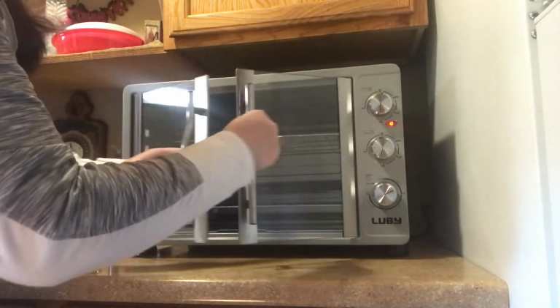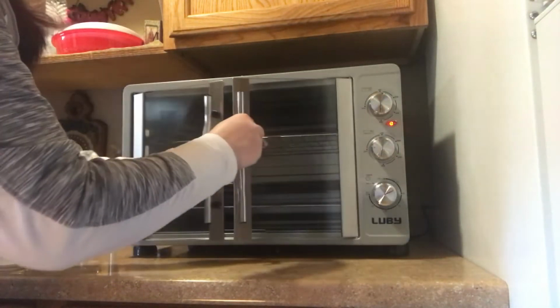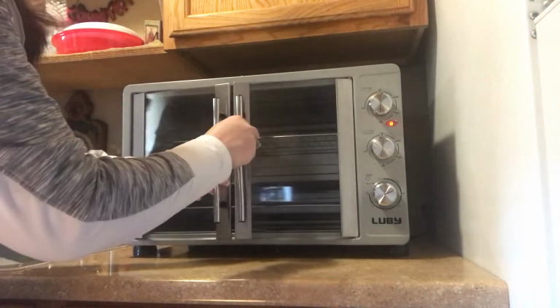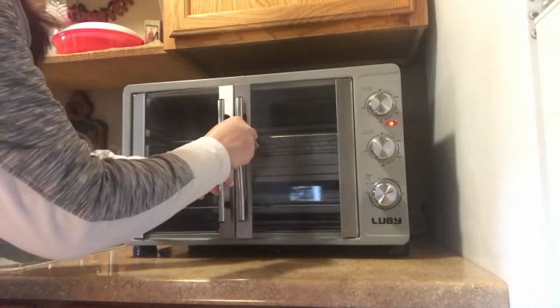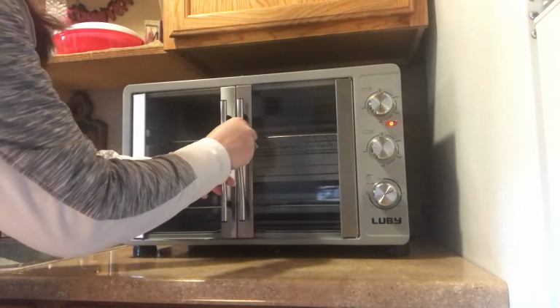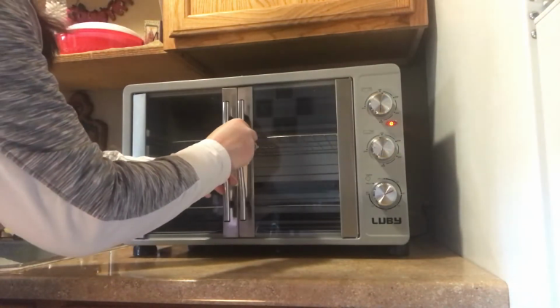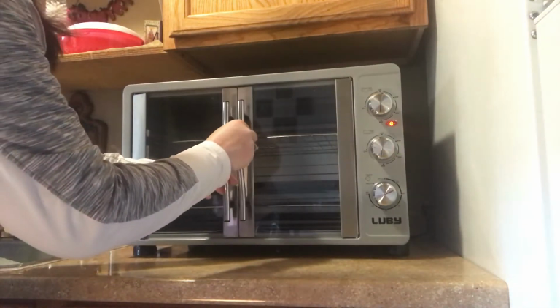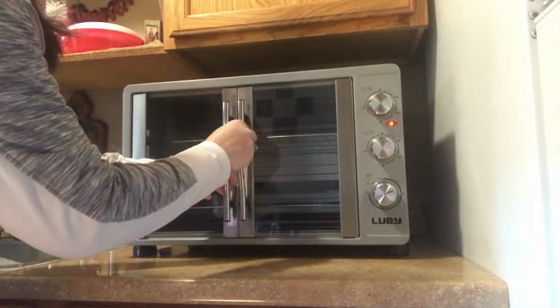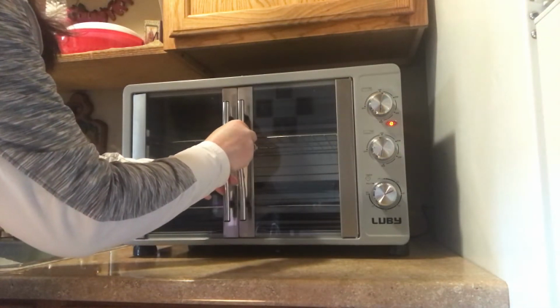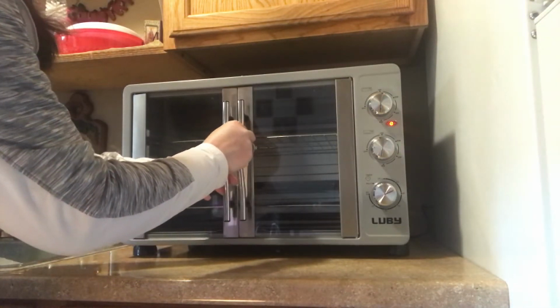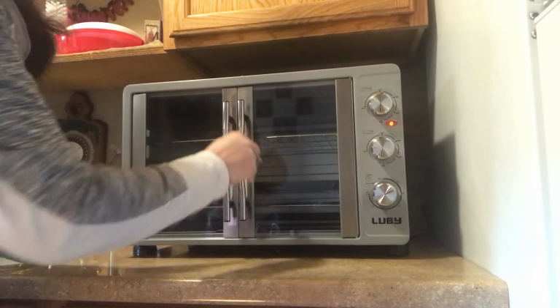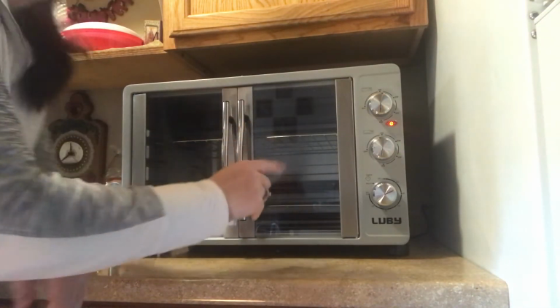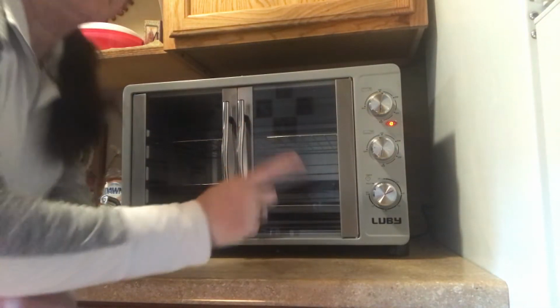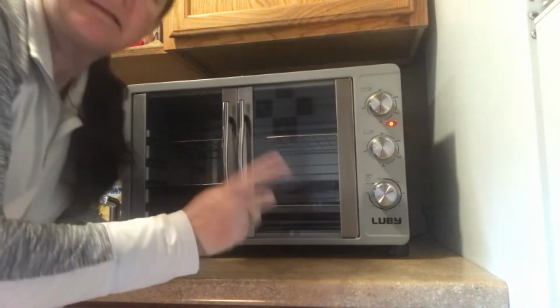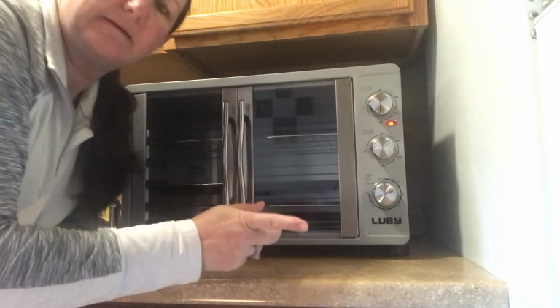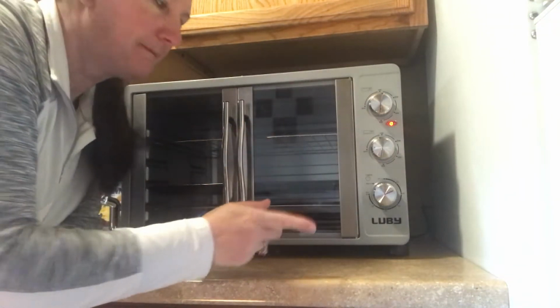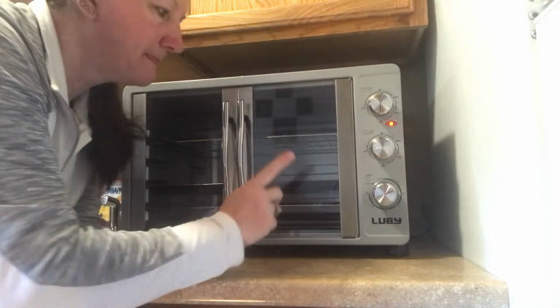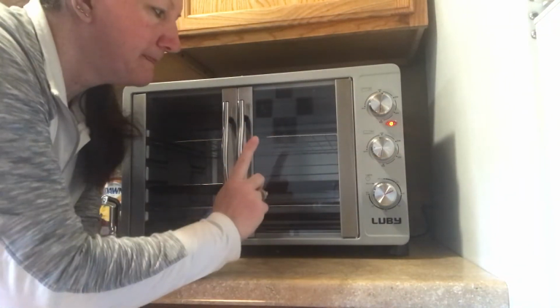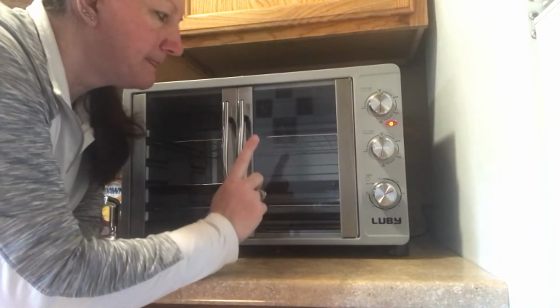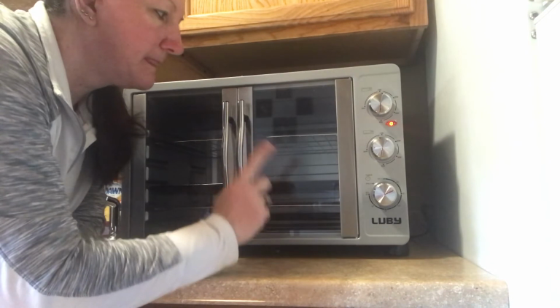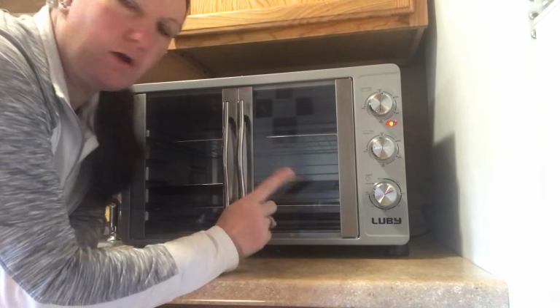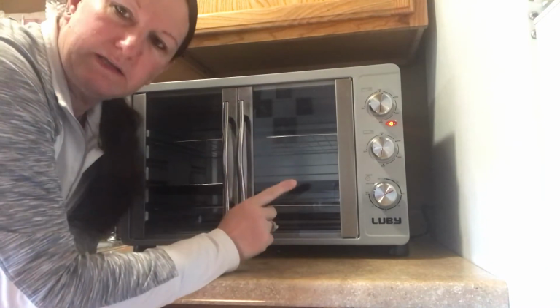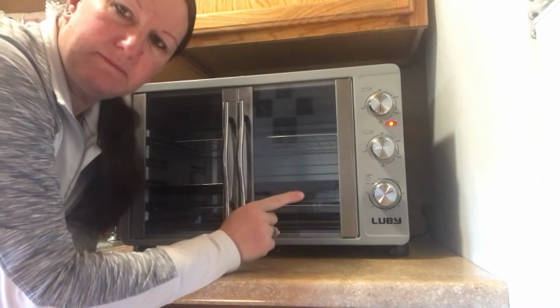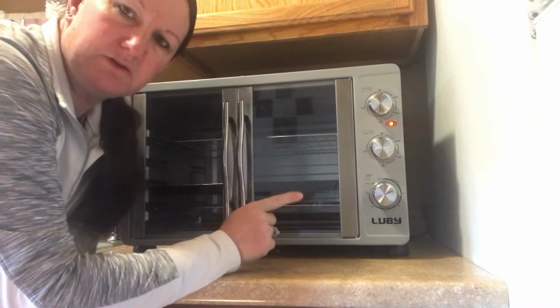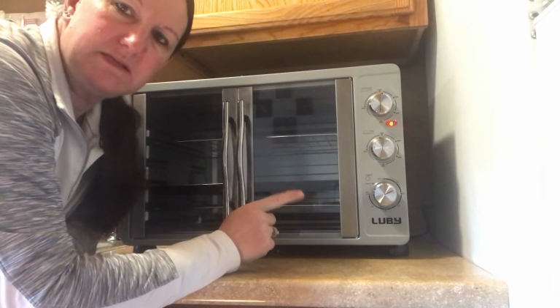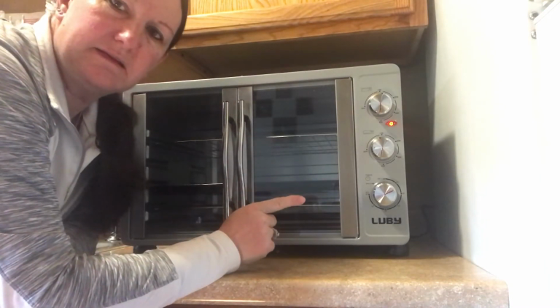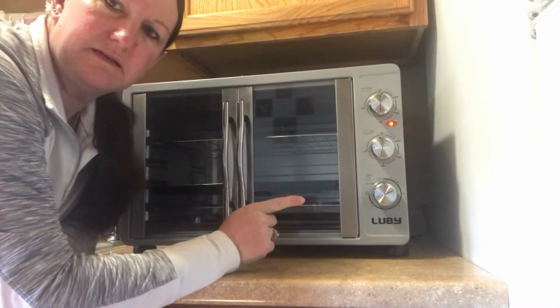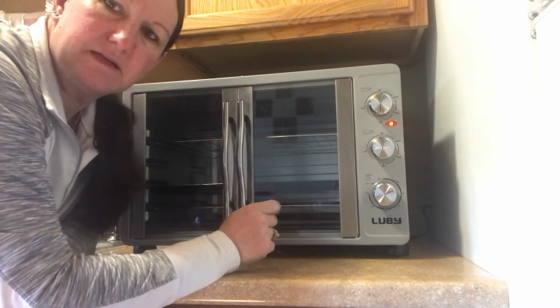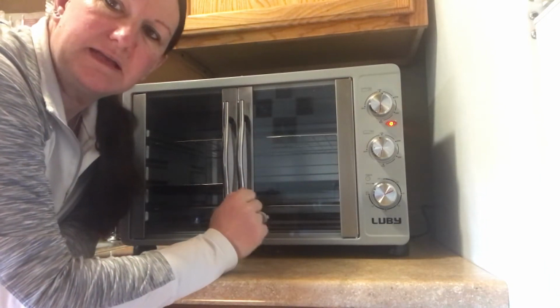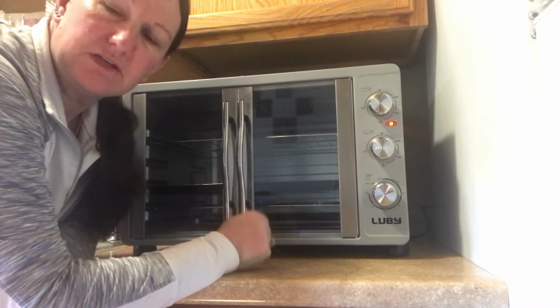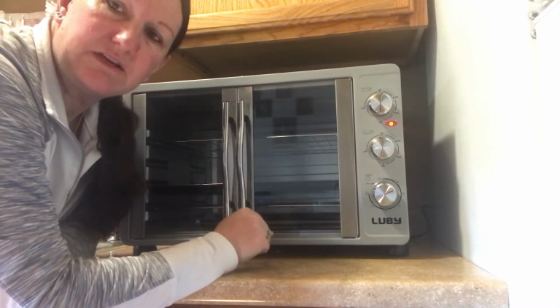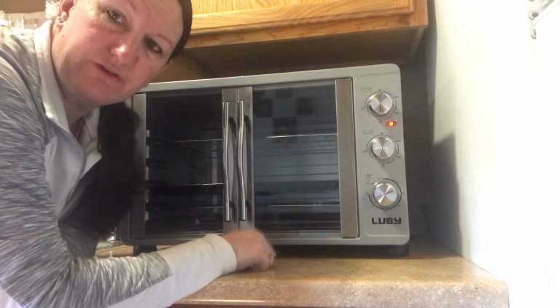Like I said, I already did my cookies in here and they turned out great.